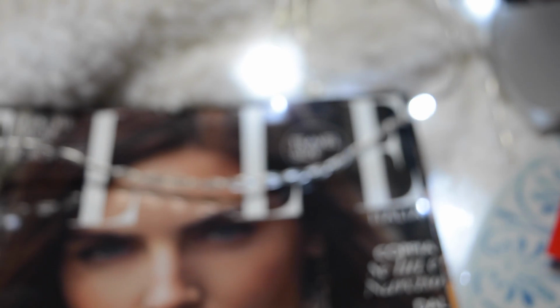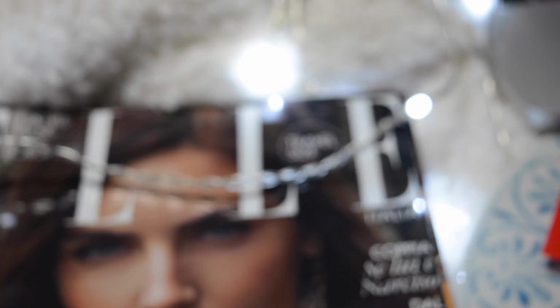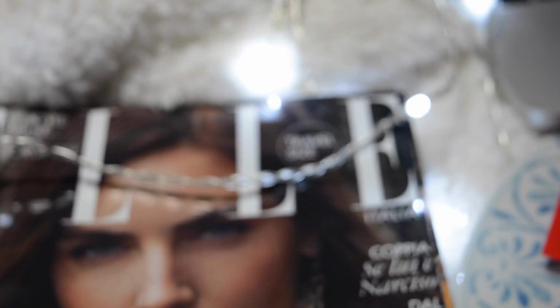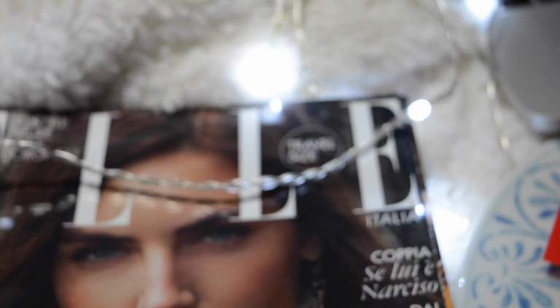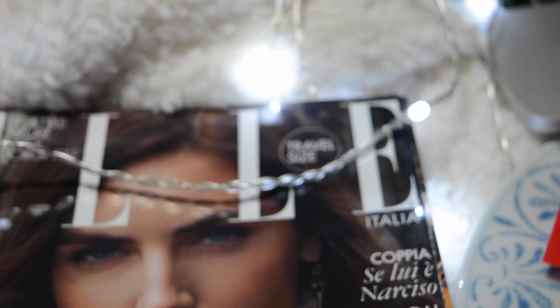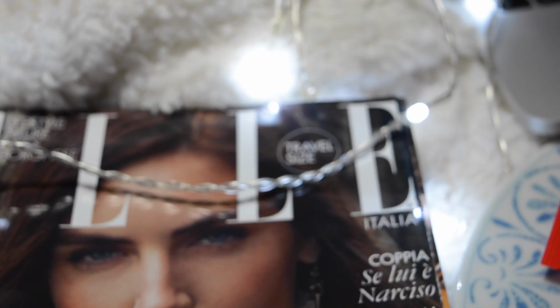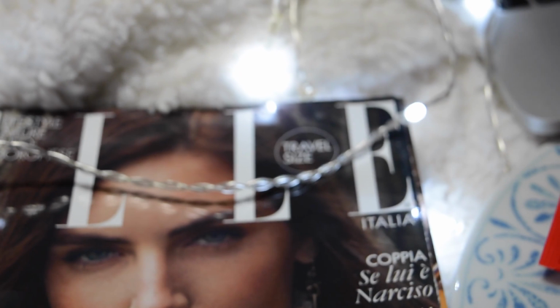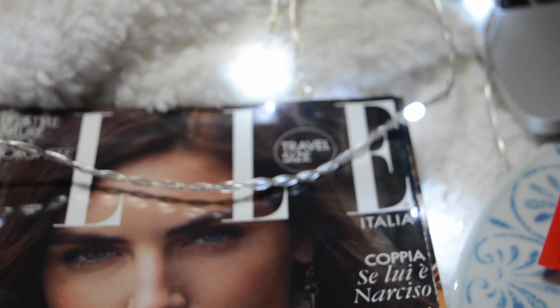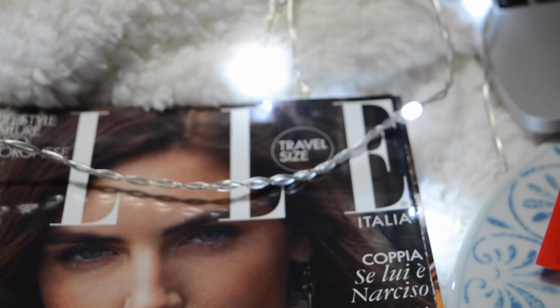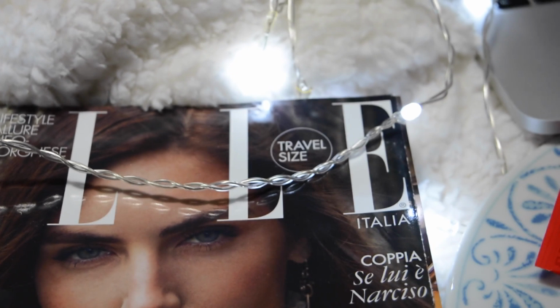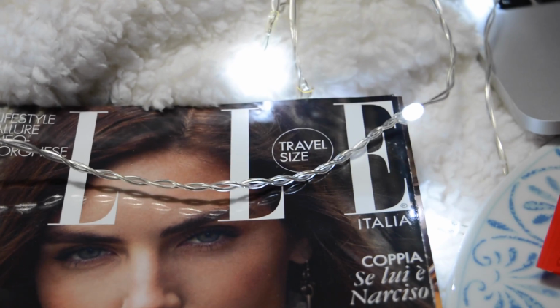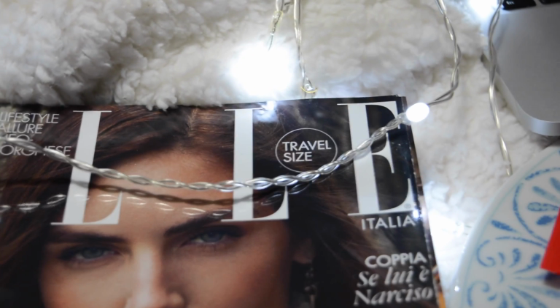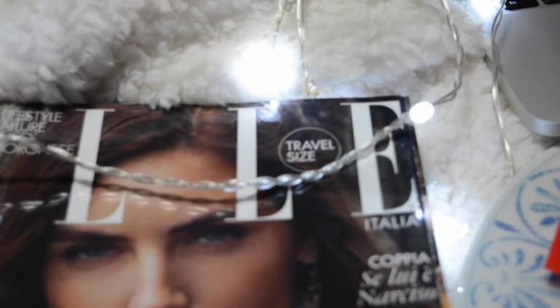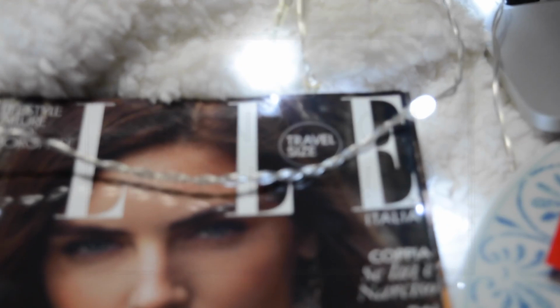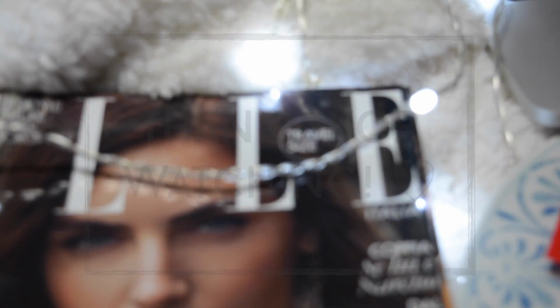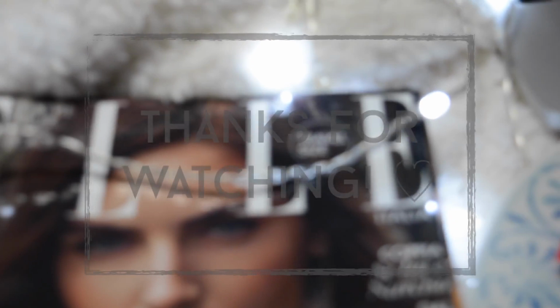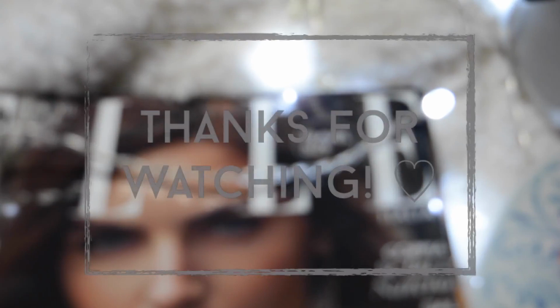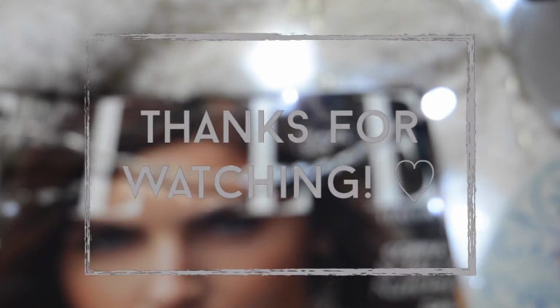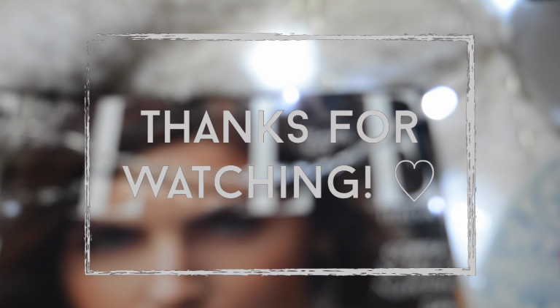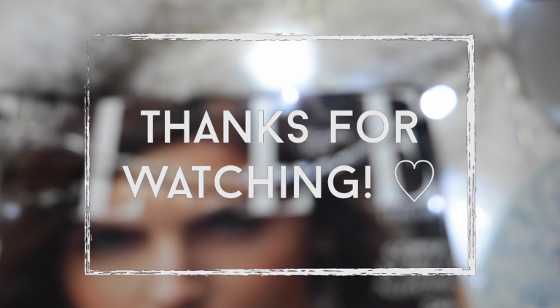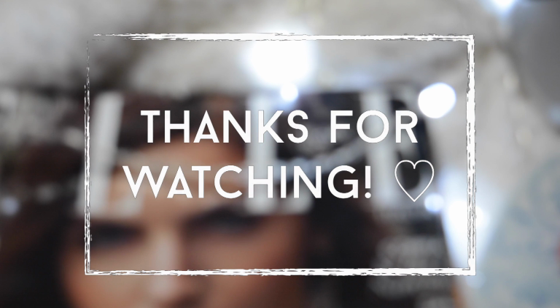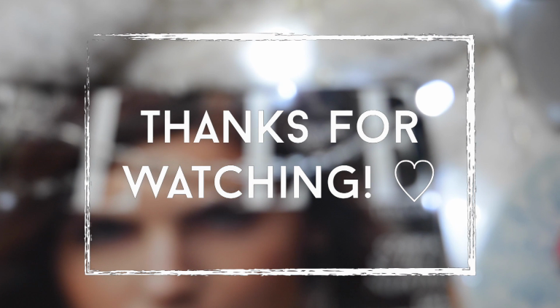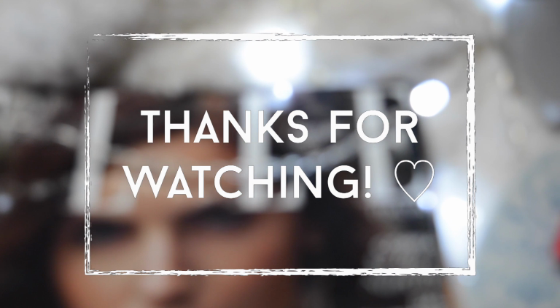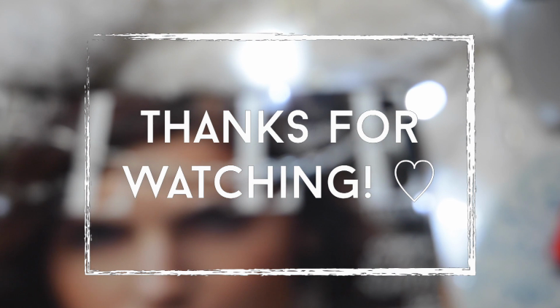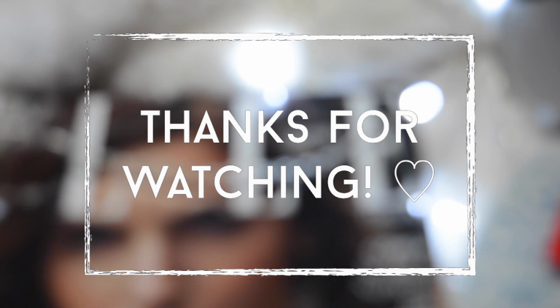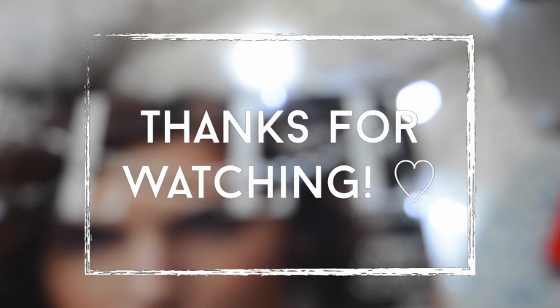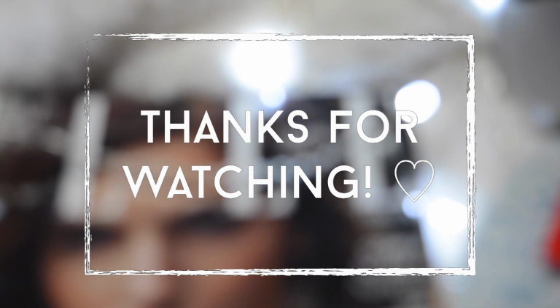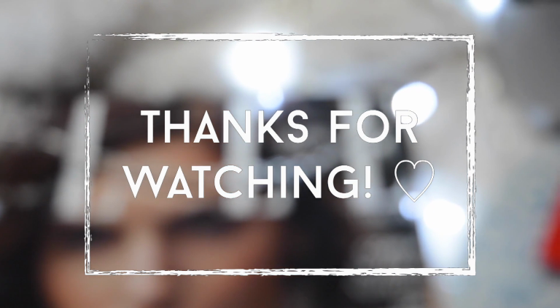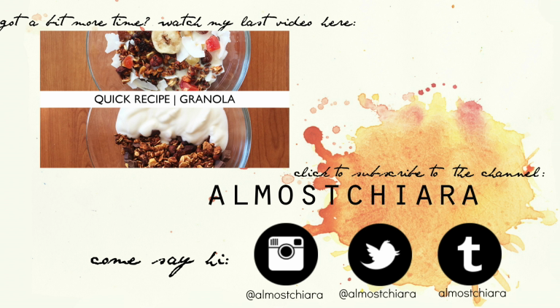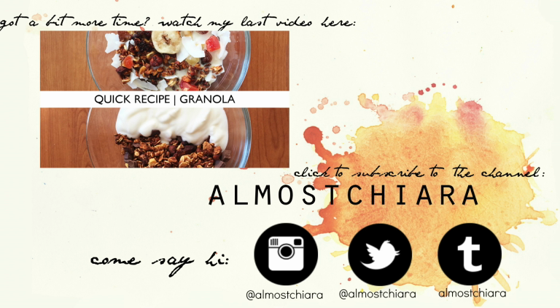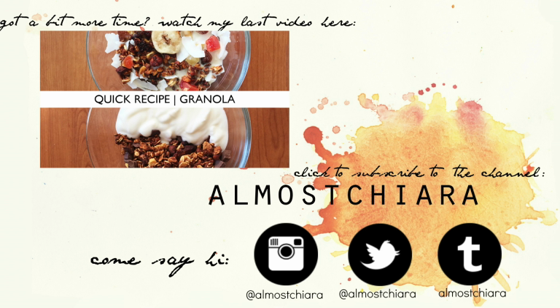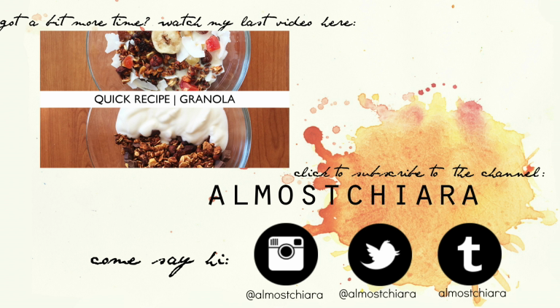Hope you liked this video and if you did please give me a thumbs up. Thank you for watching and I hope to see you soon.